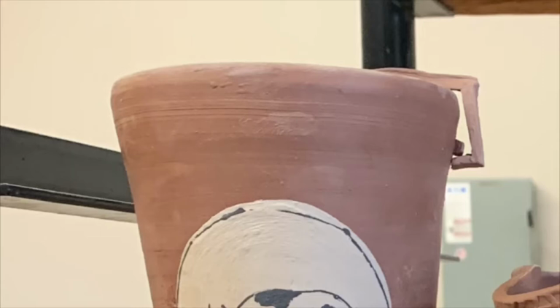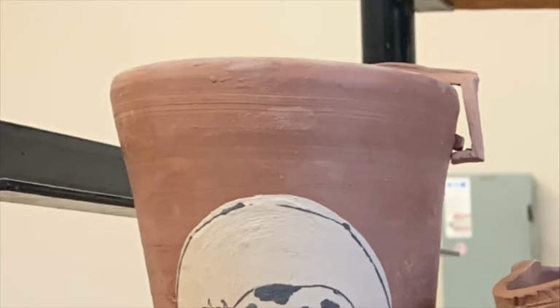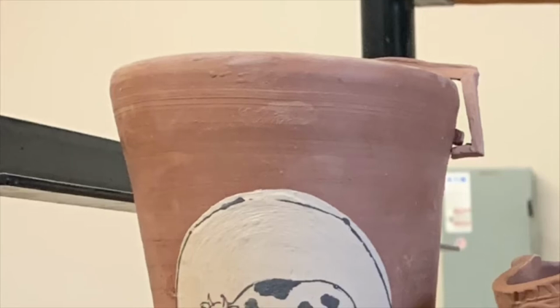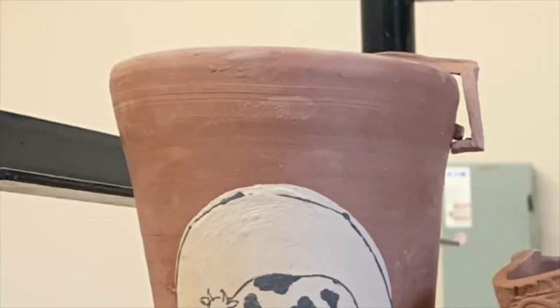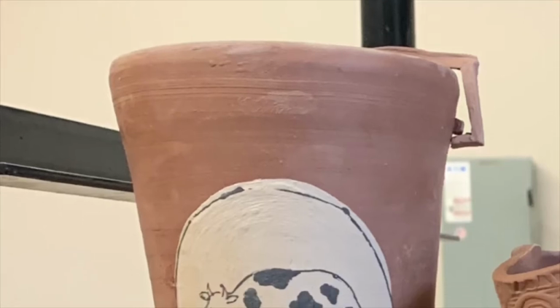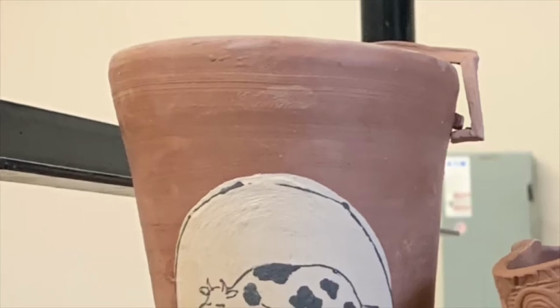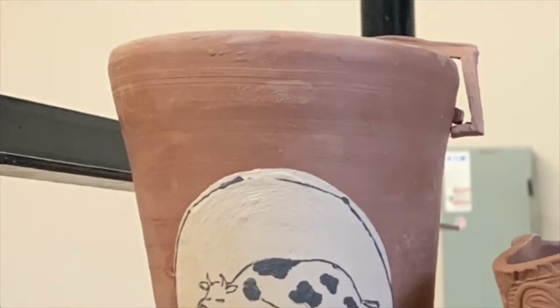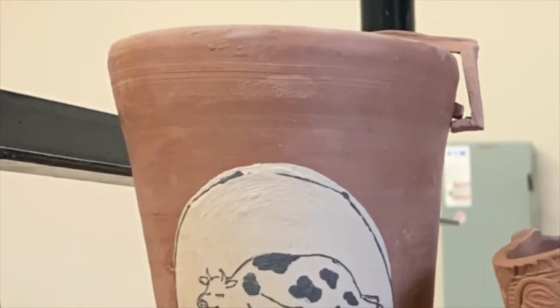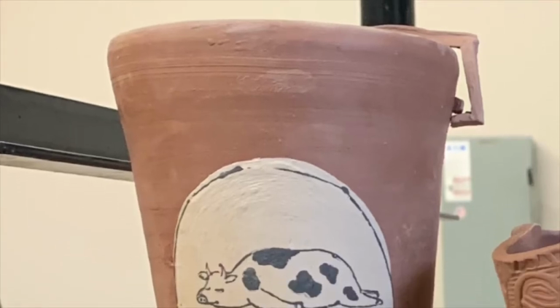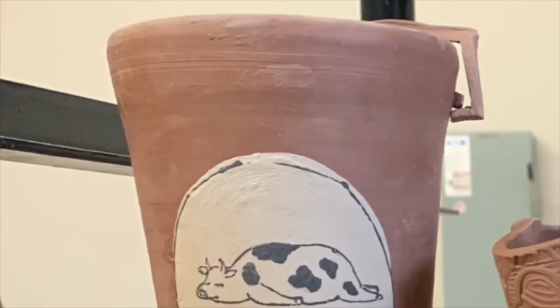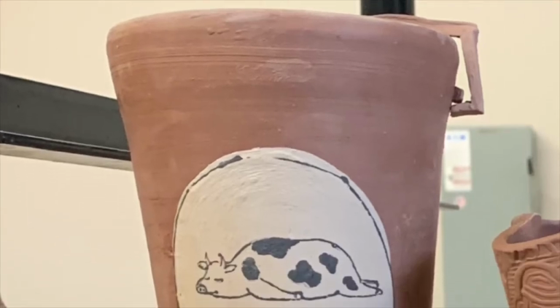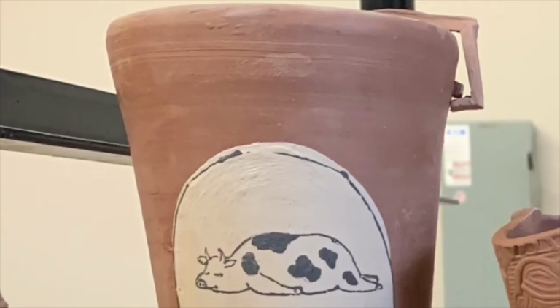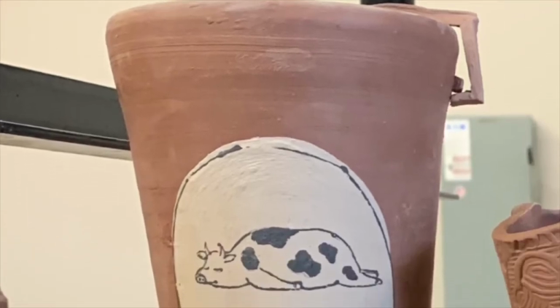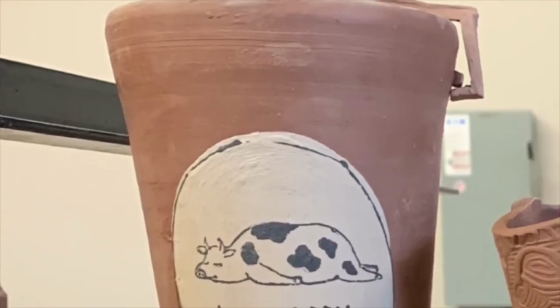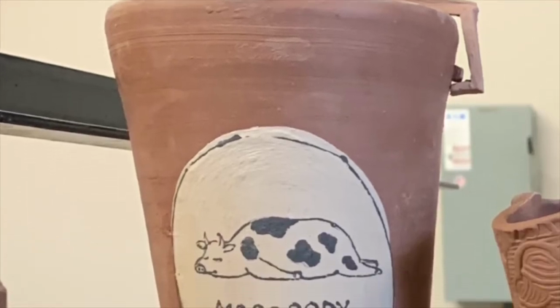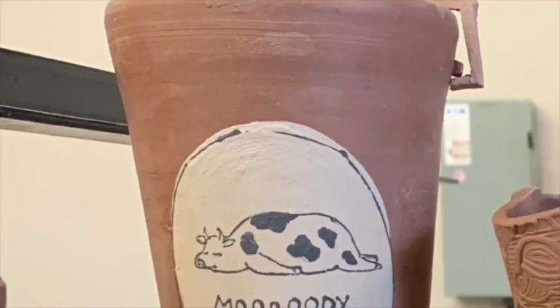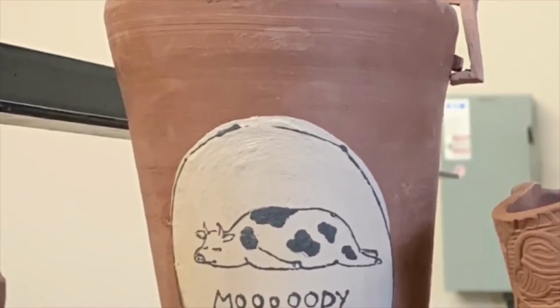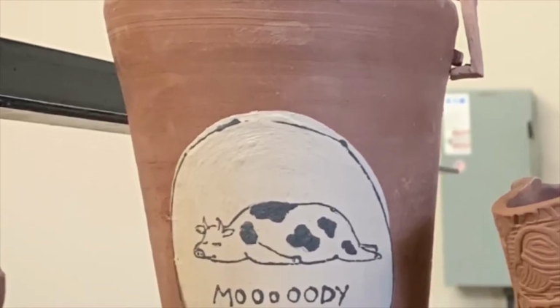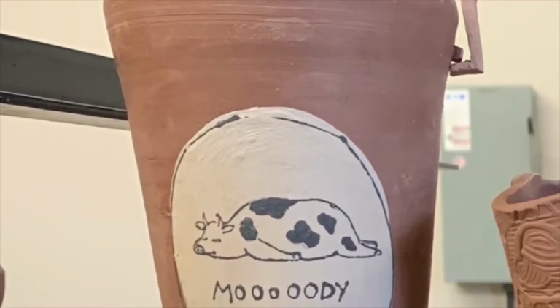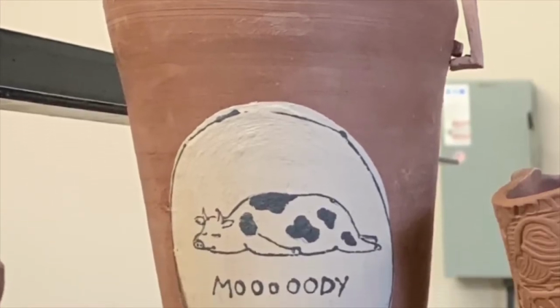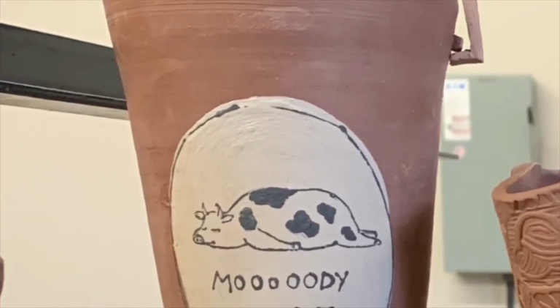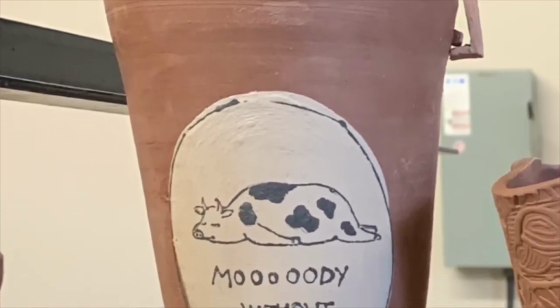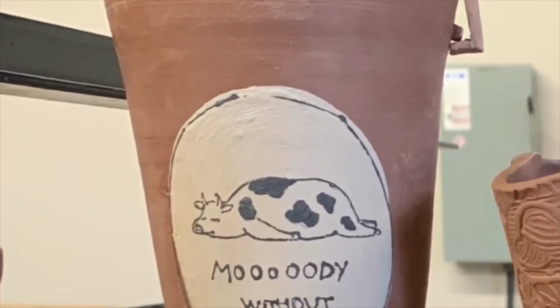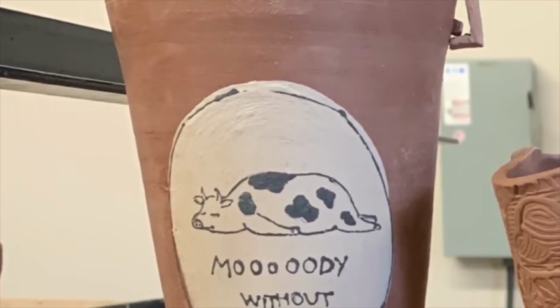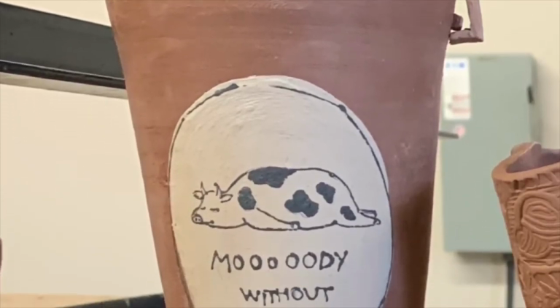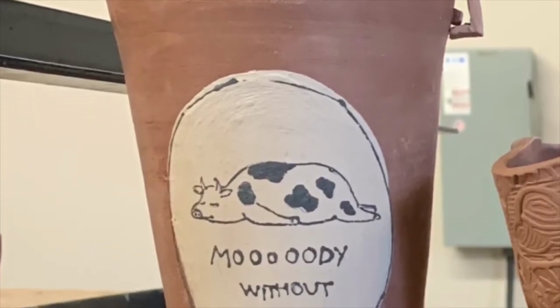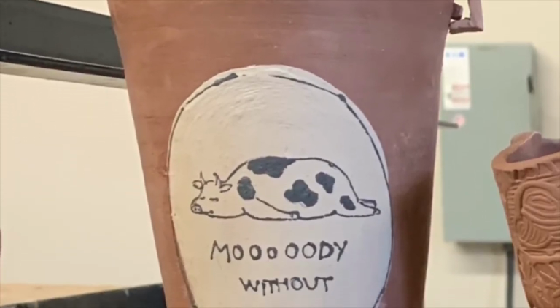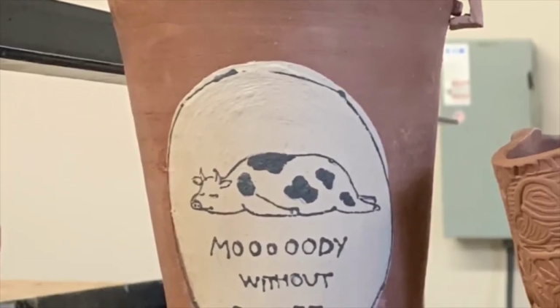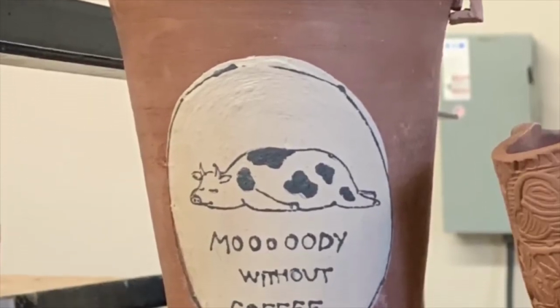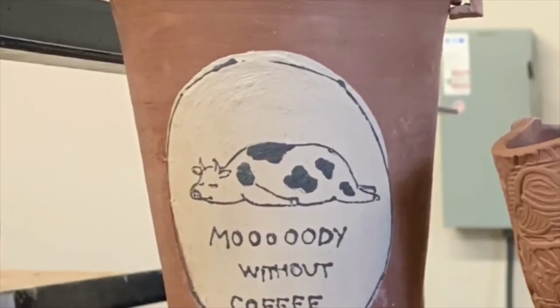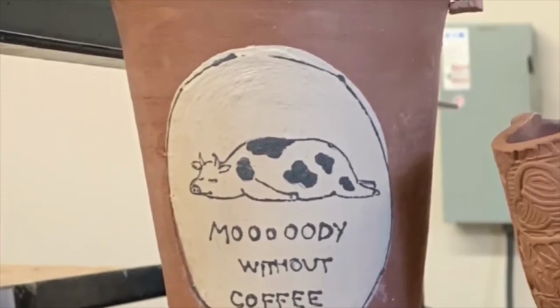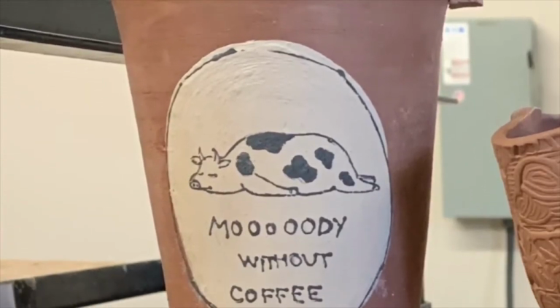Hey guys, welcome back to the studio. This is week two of travel mugs. Let's get started.